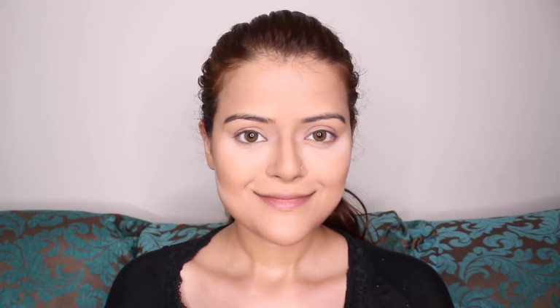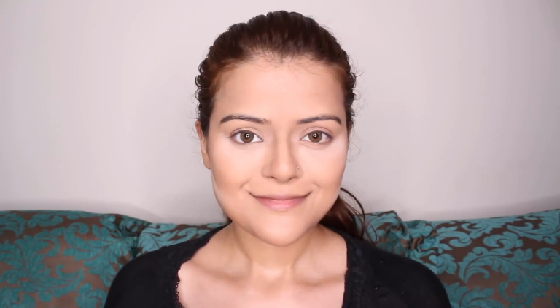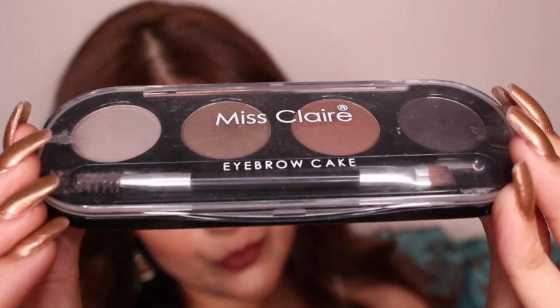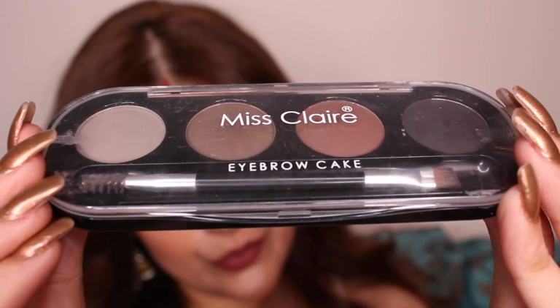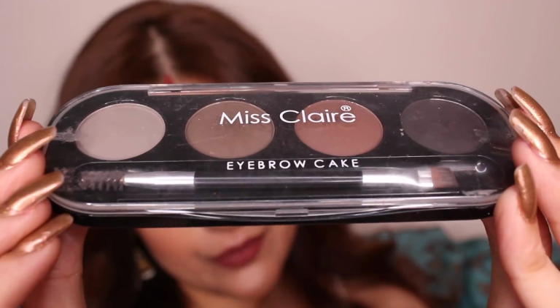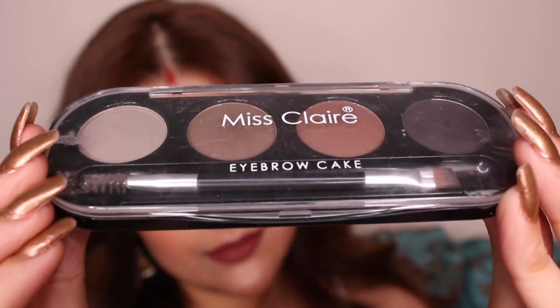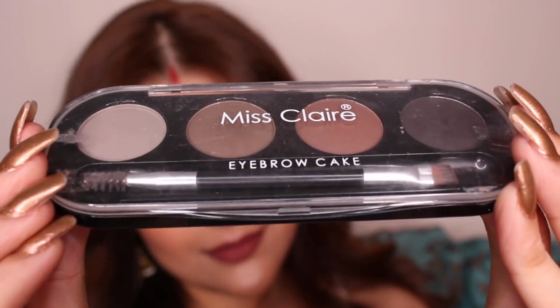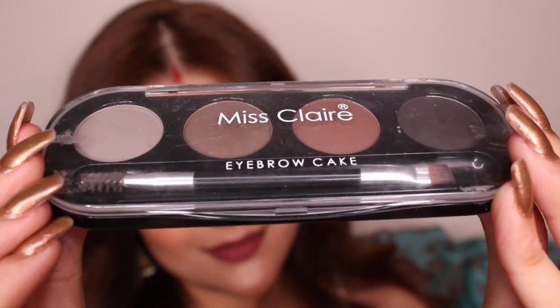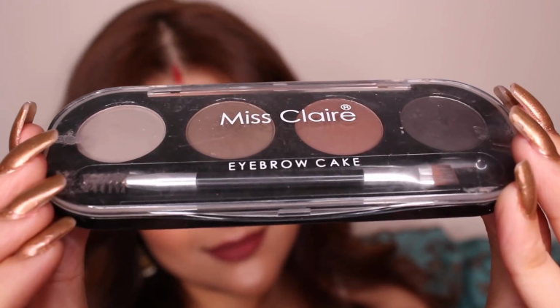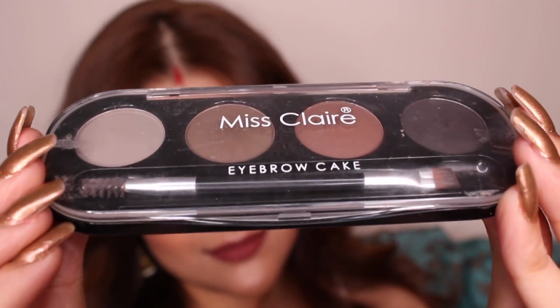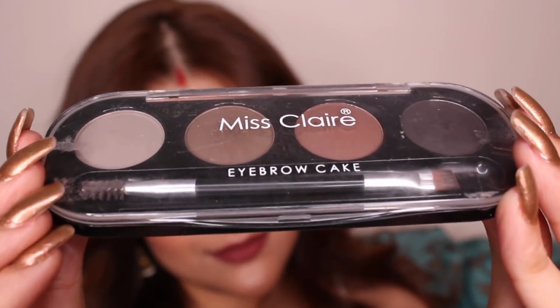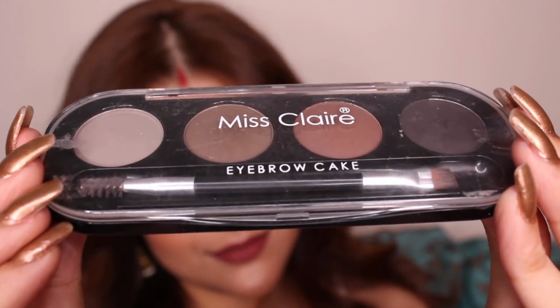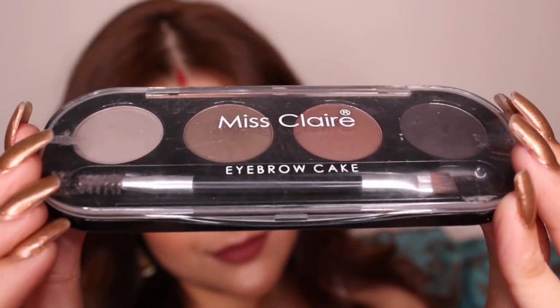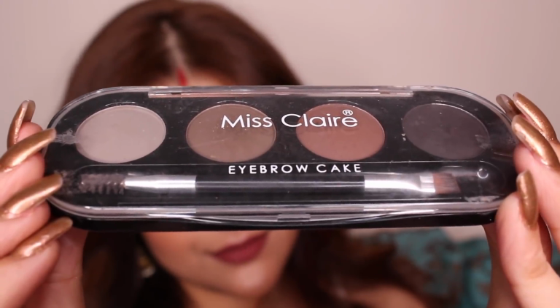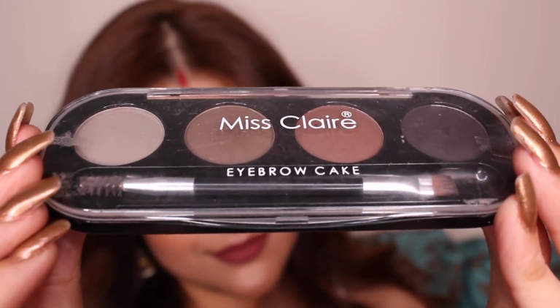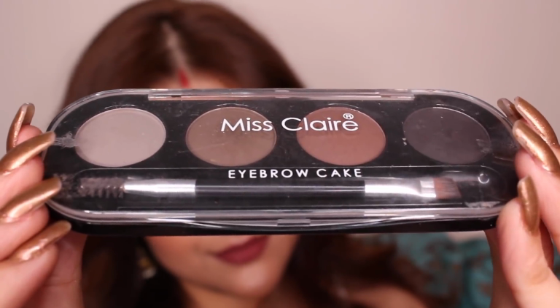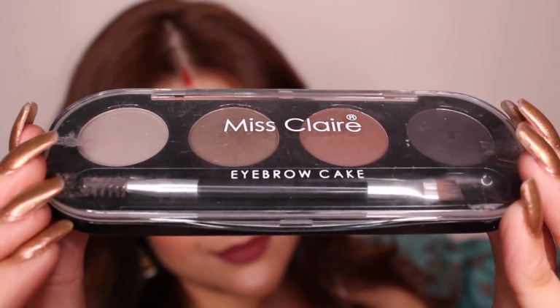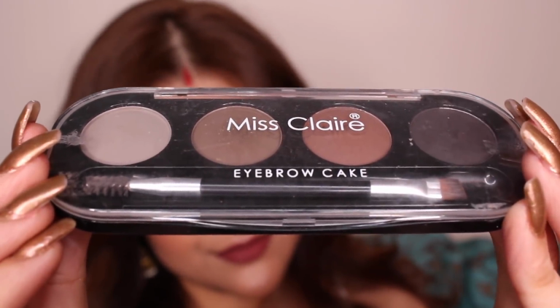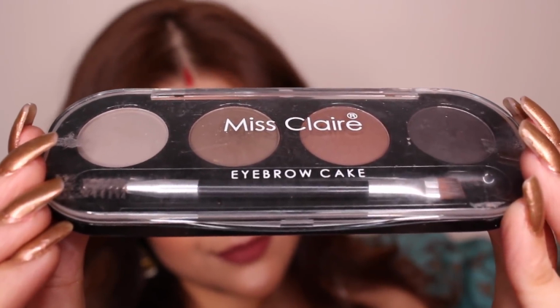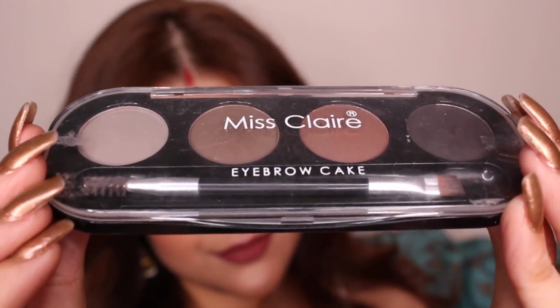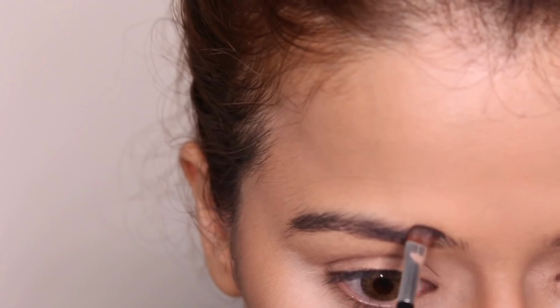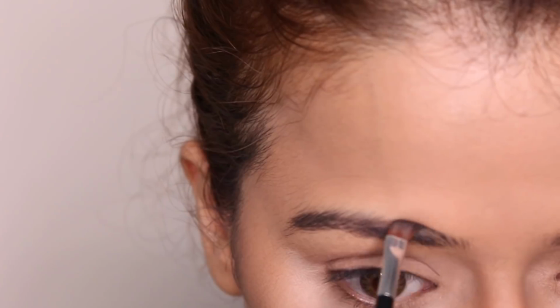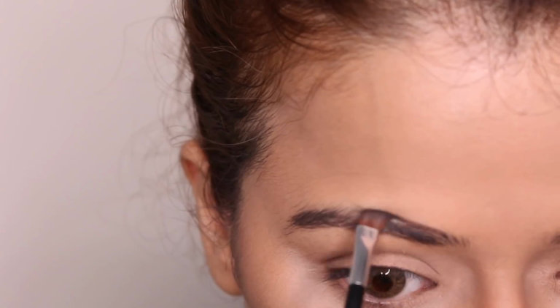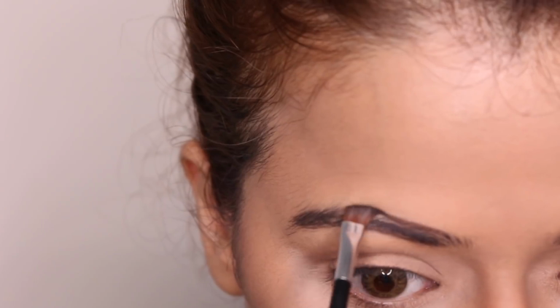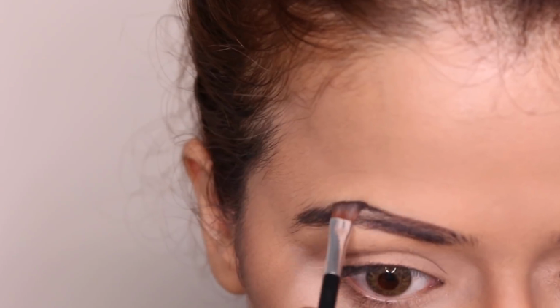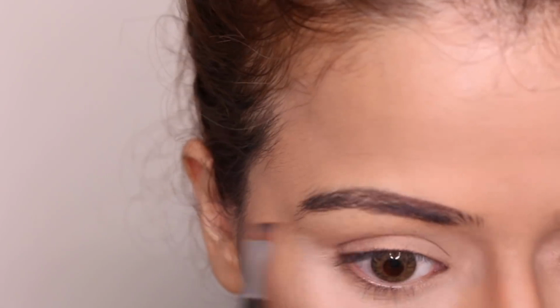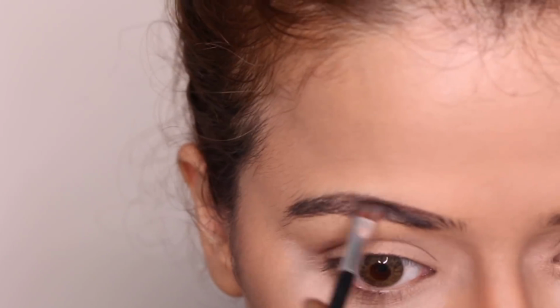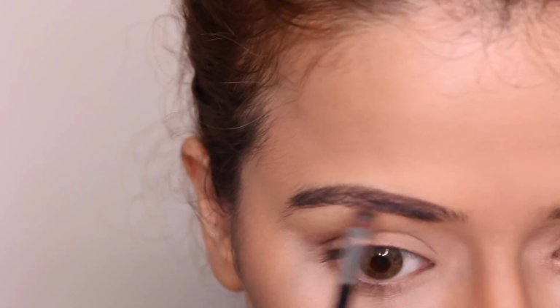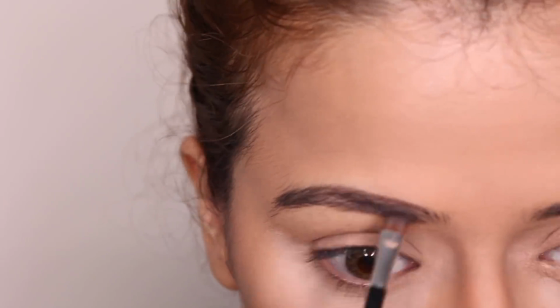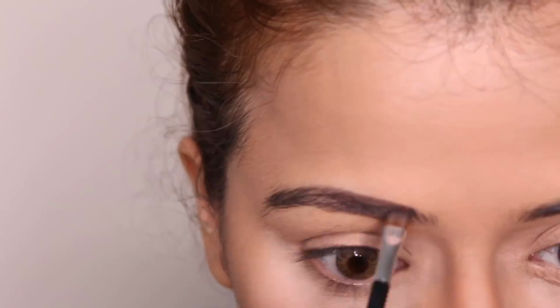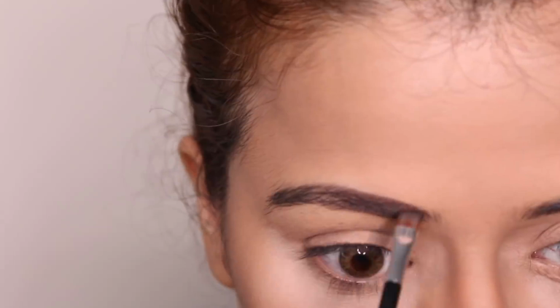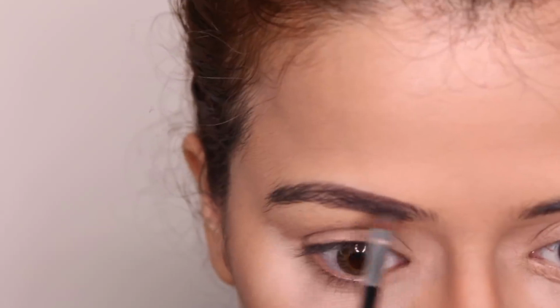Now I'm starting off with filling up my eyebrows and I'm using Miss Claire Eyebrow Cake for that.